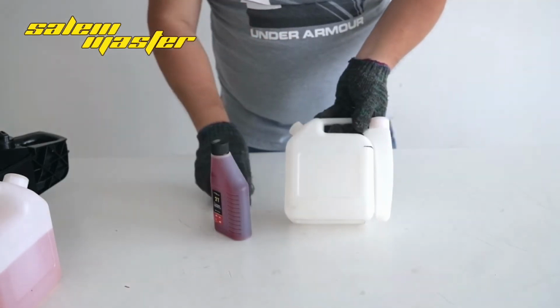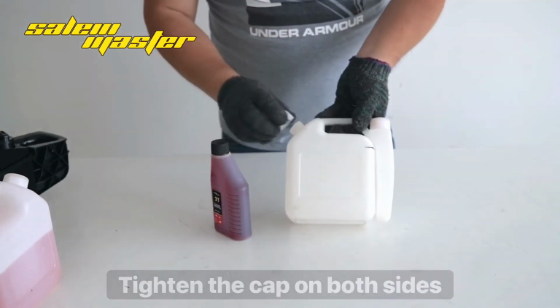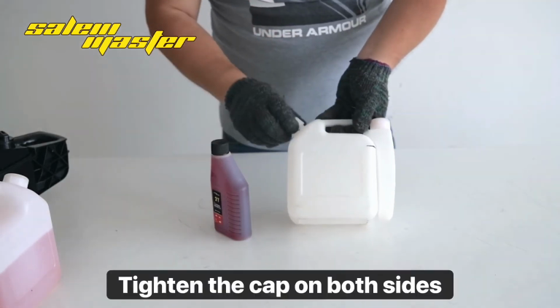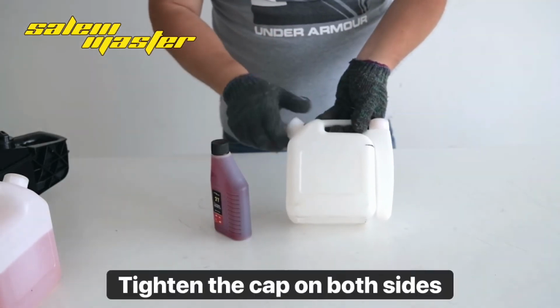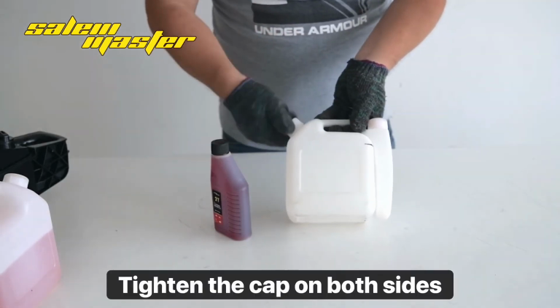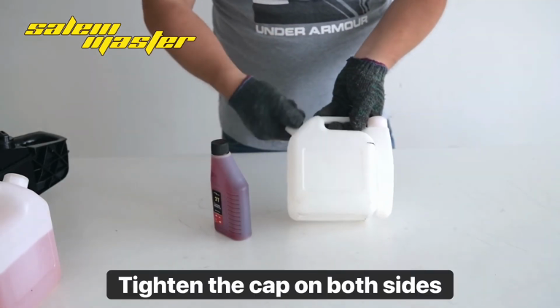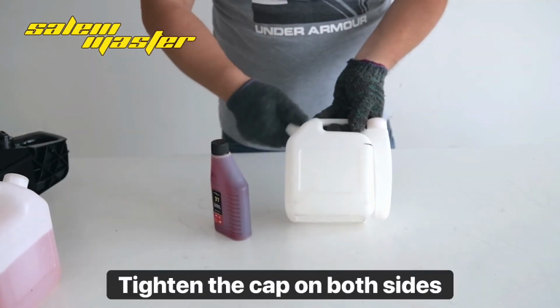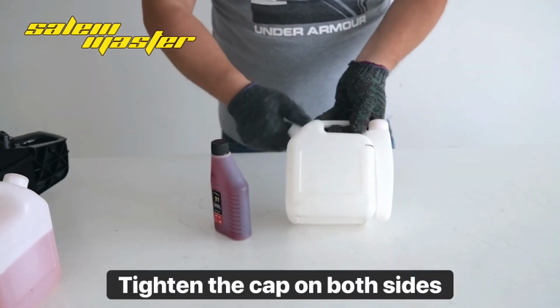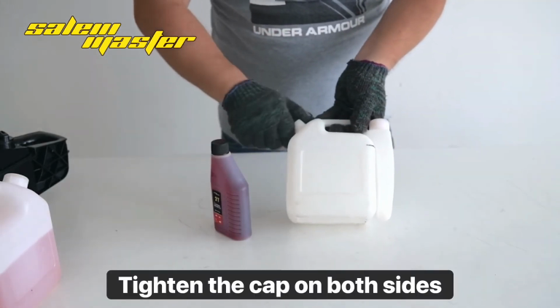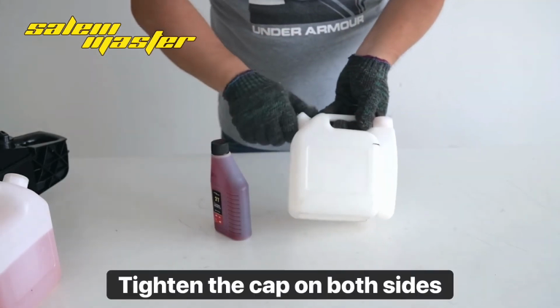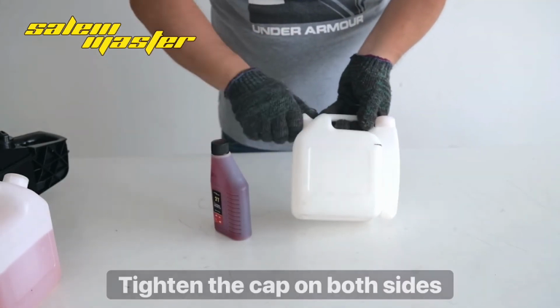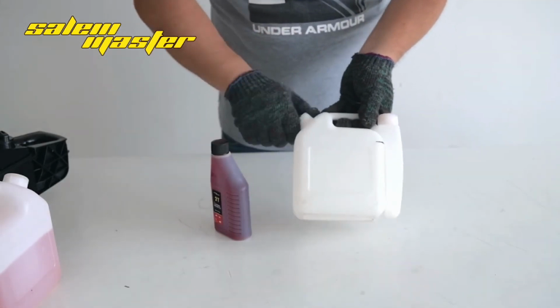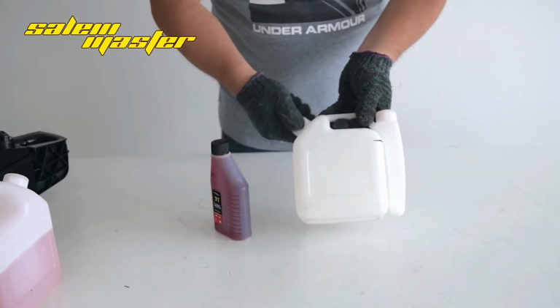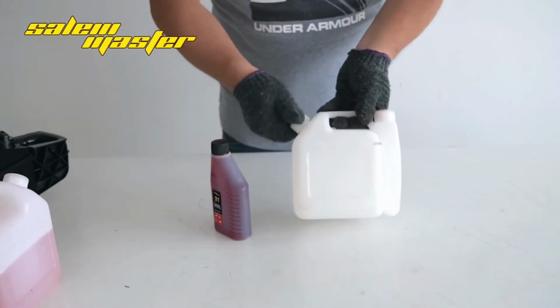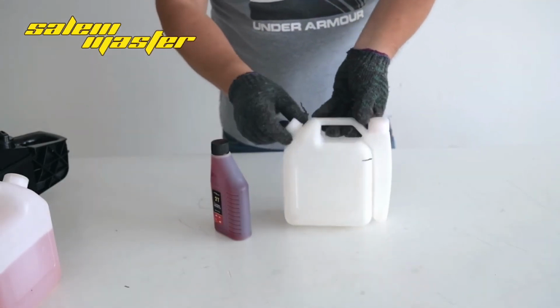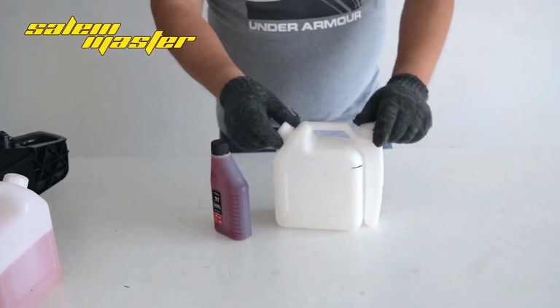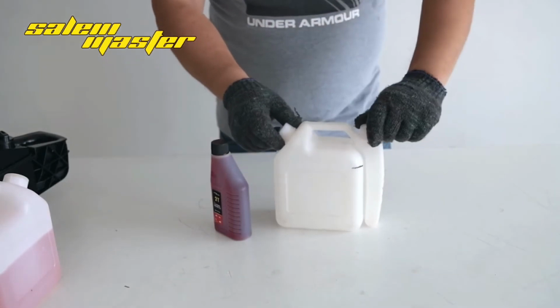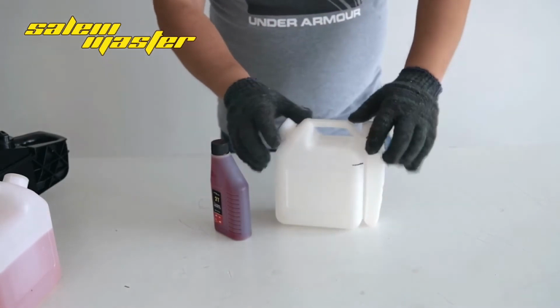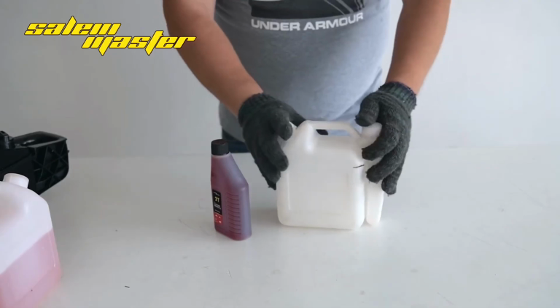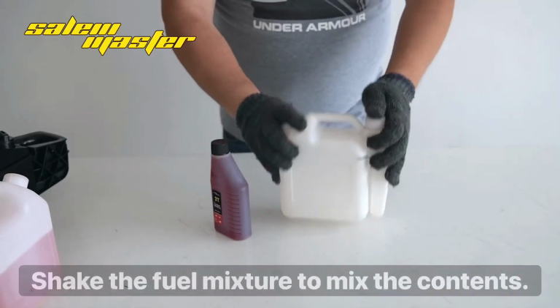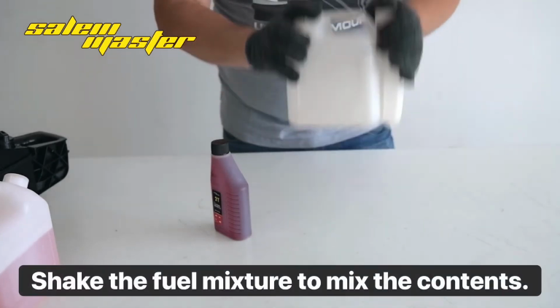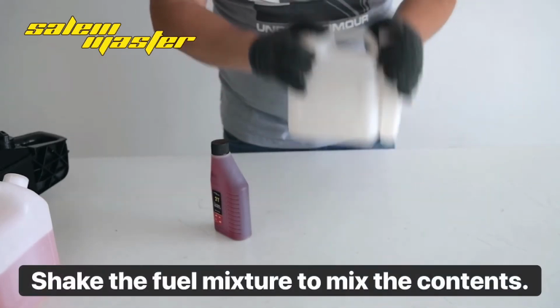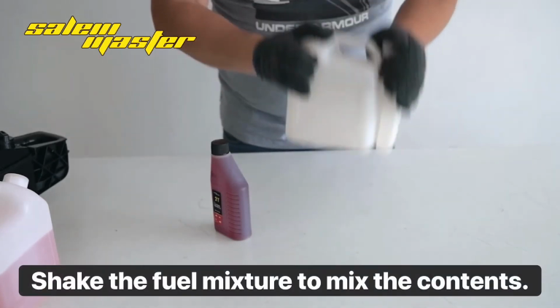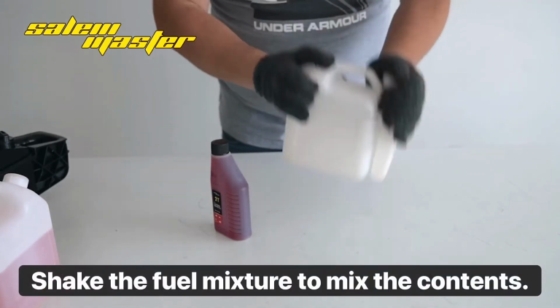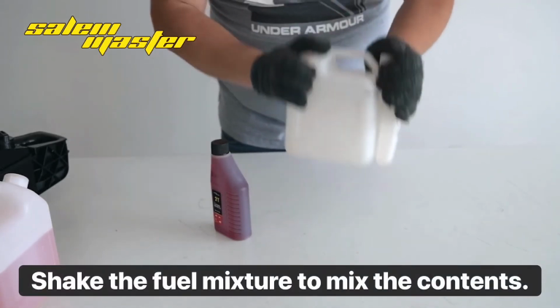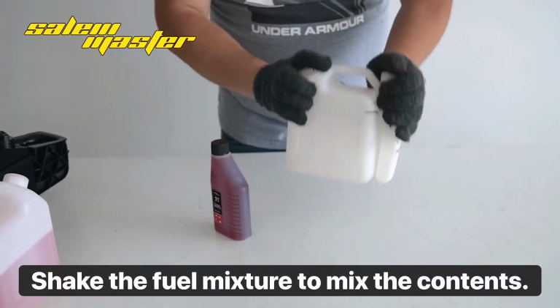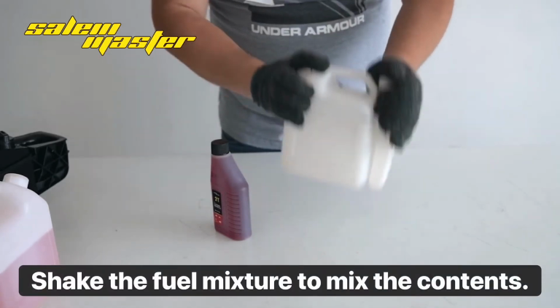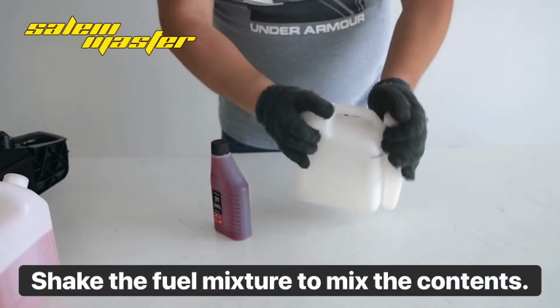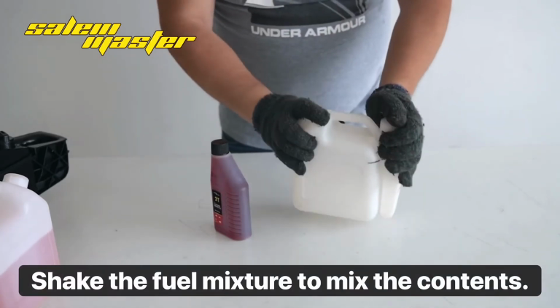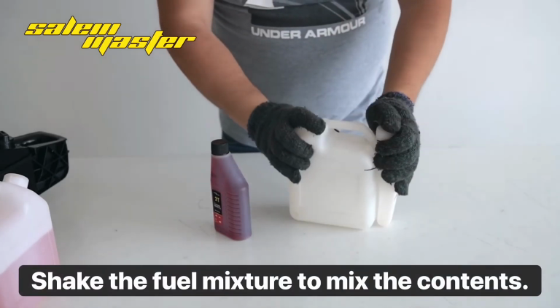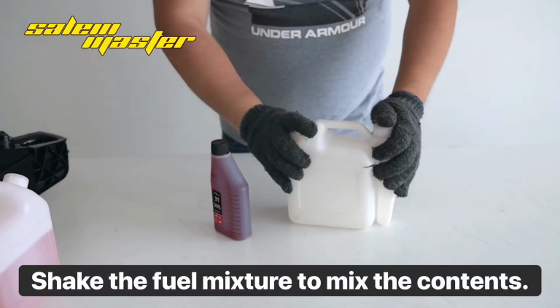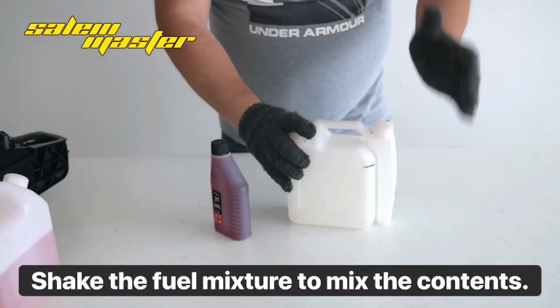Tighten the cap on both sides. Shake the fuel mixture to mix the contents.